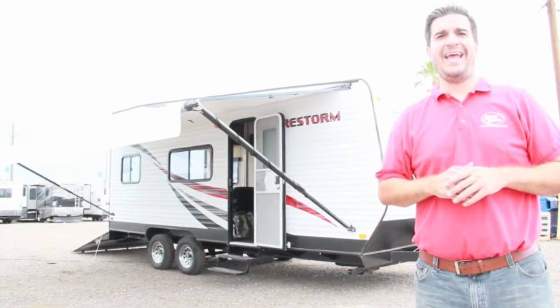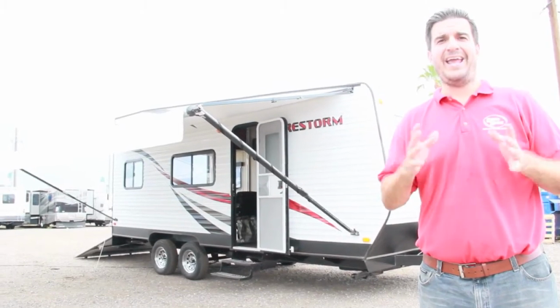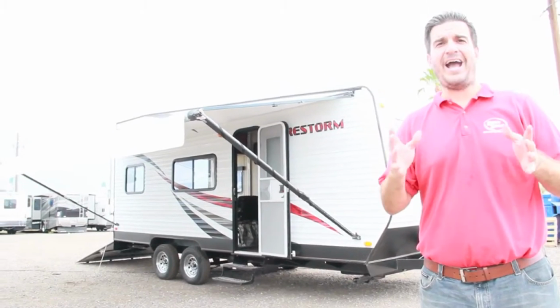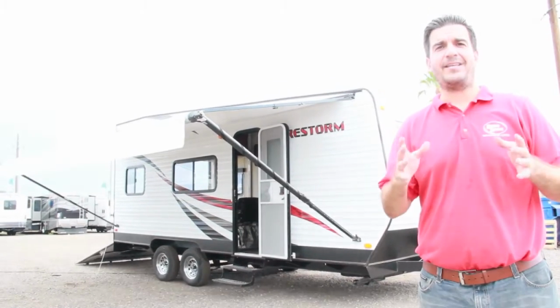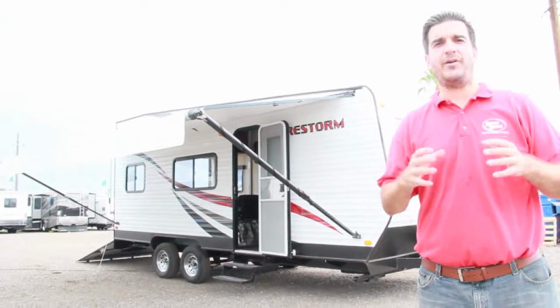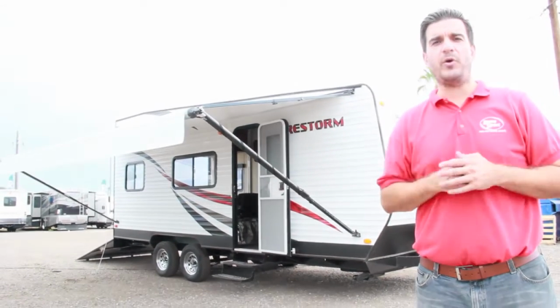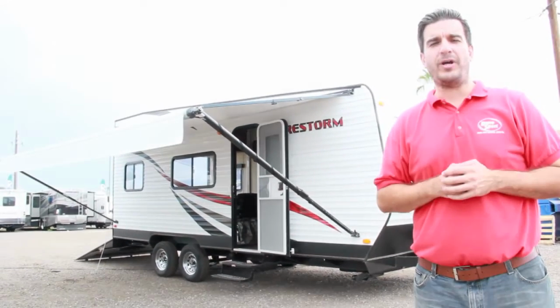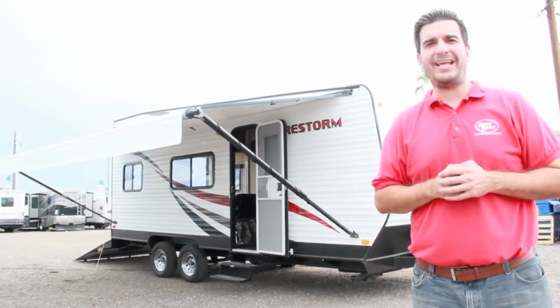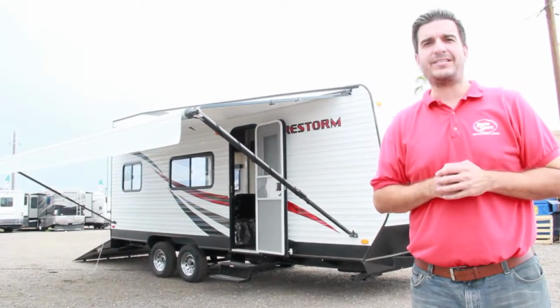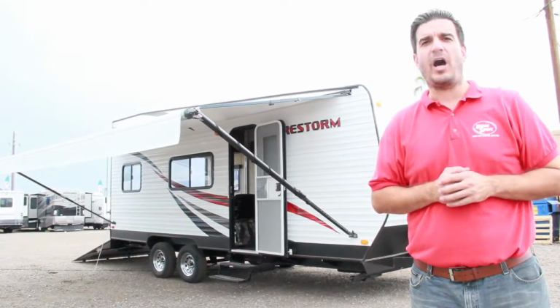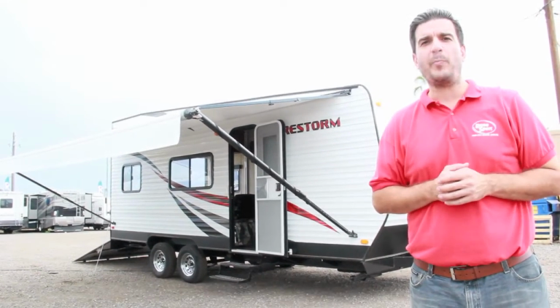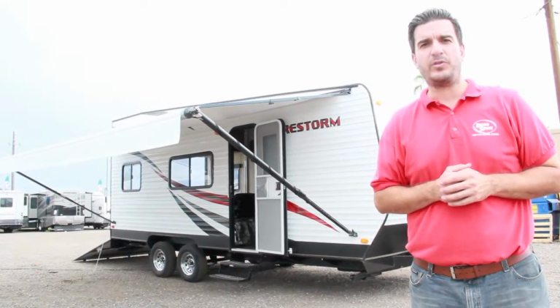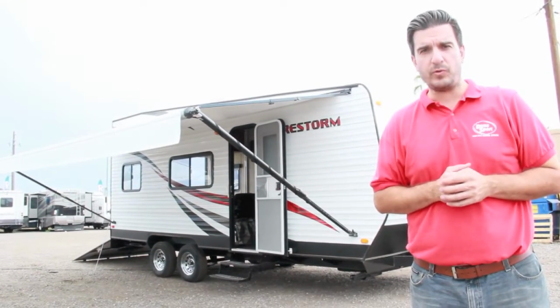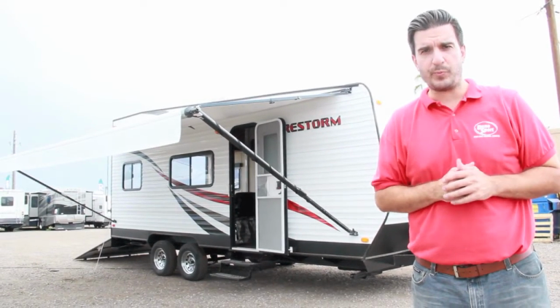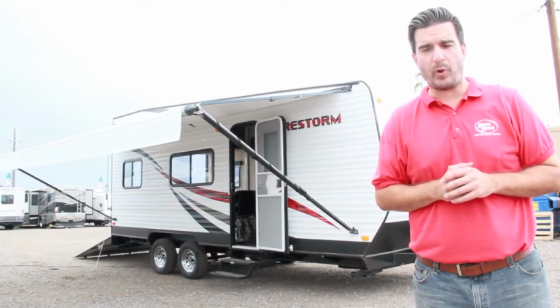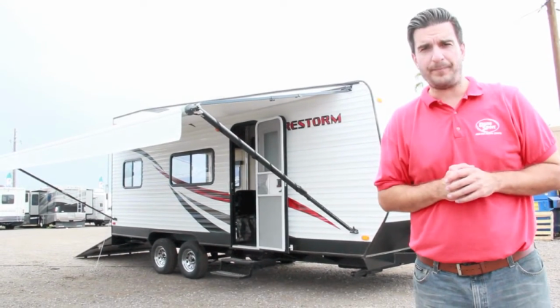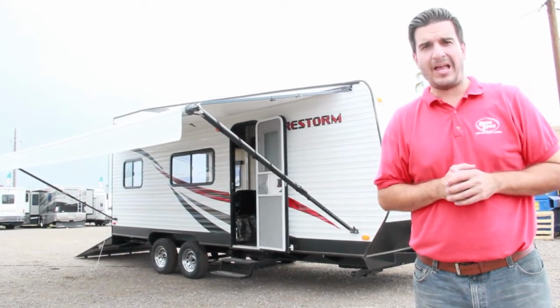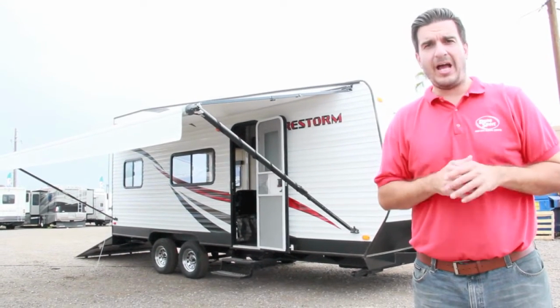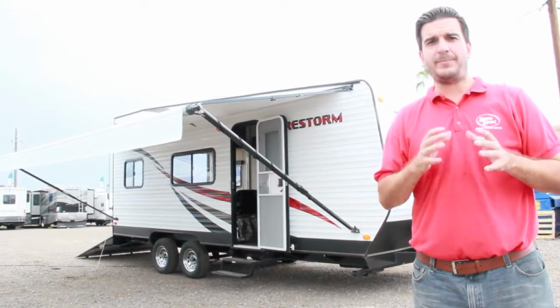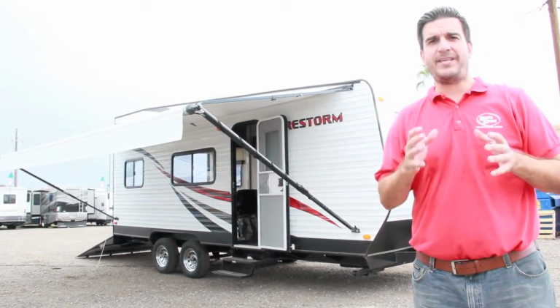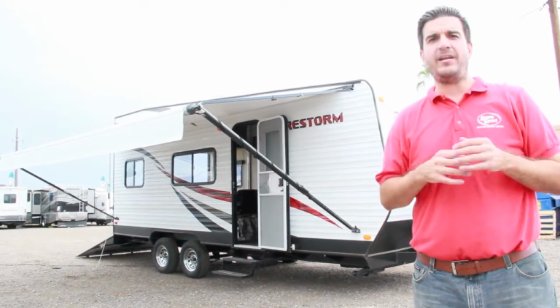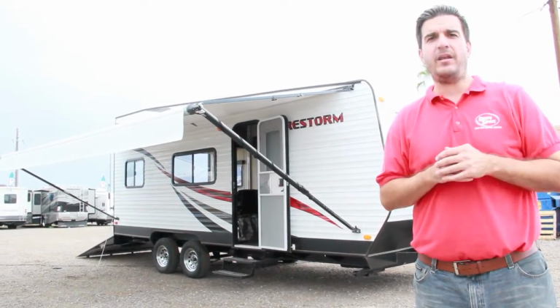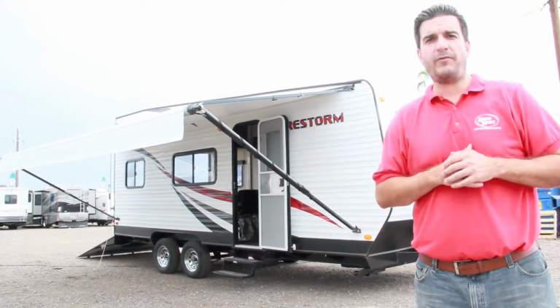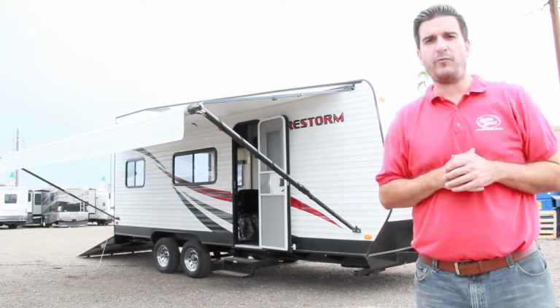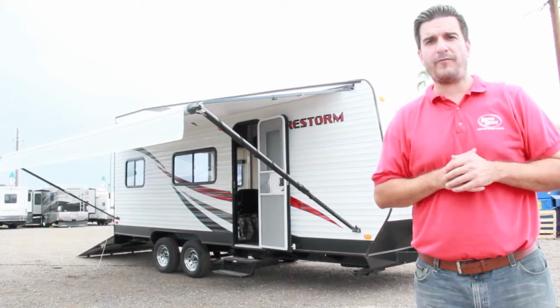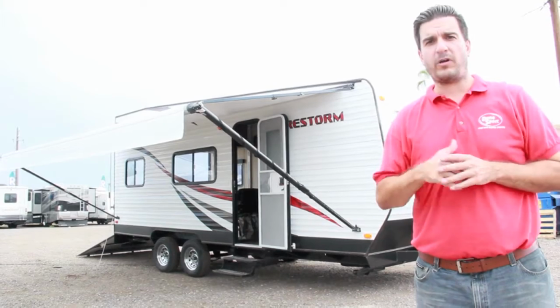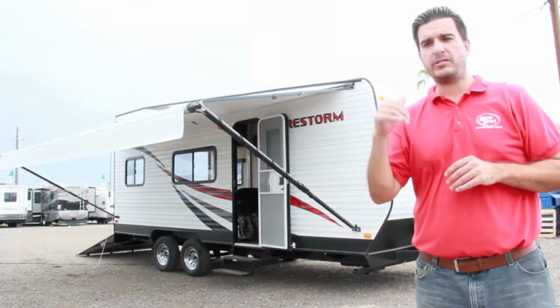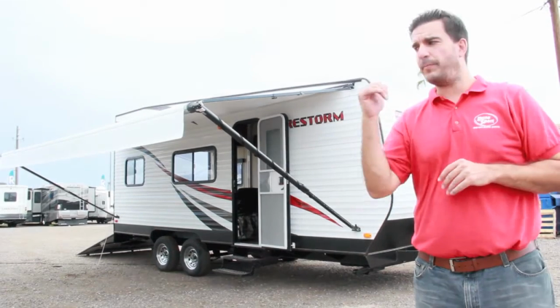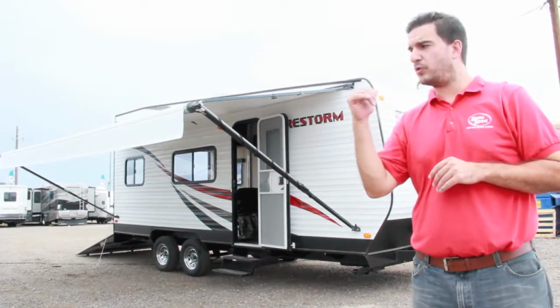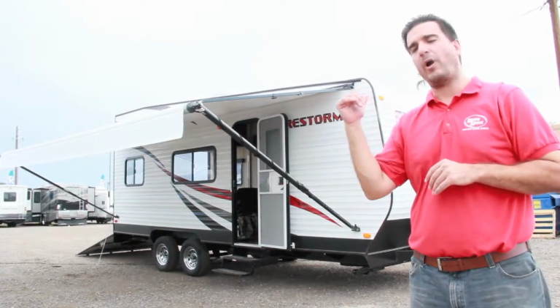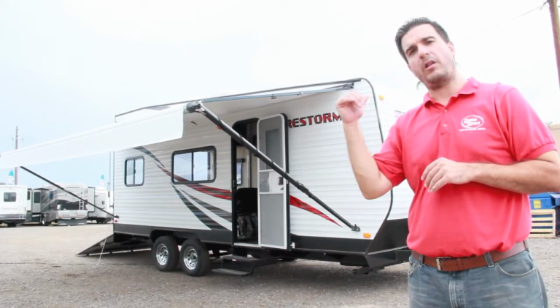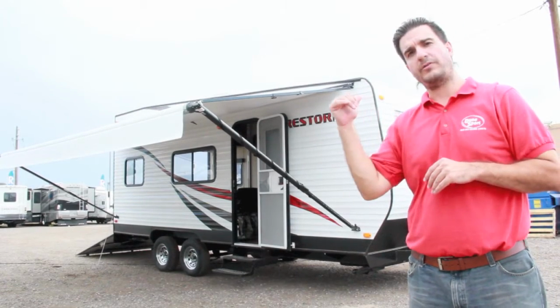Hey guys, how you doing? It's Tom with Dunesport. I'm standing in front of one of our custom built toy haulers.